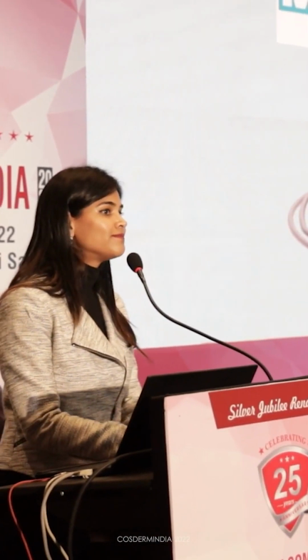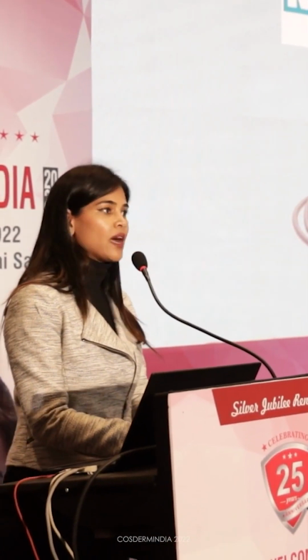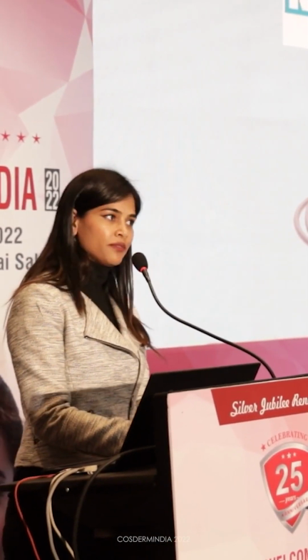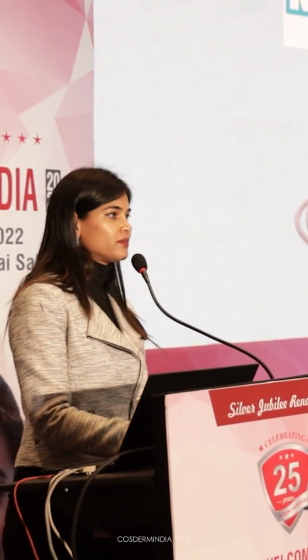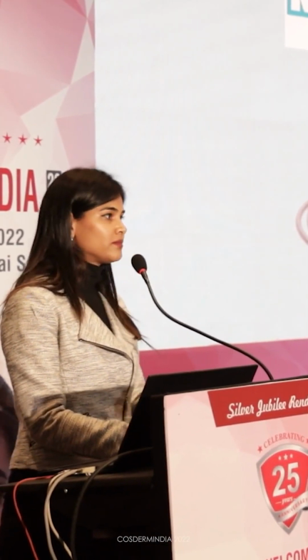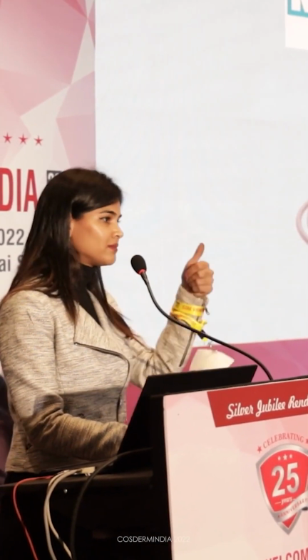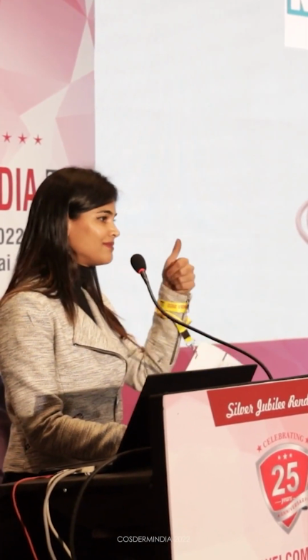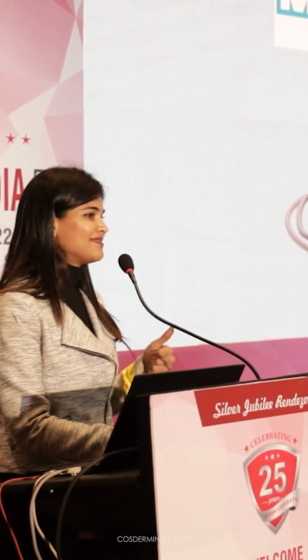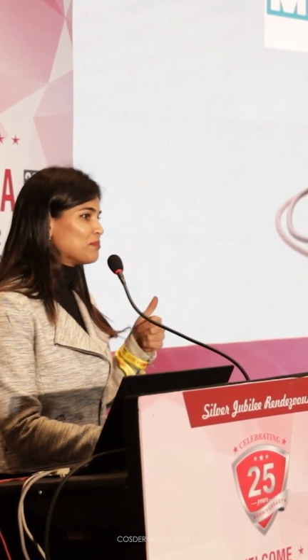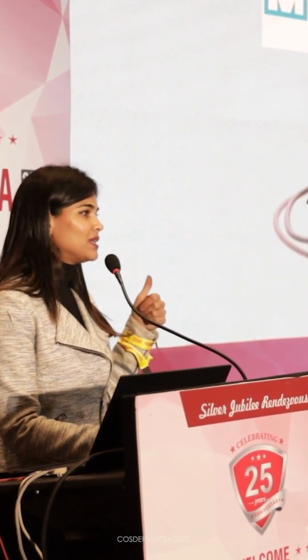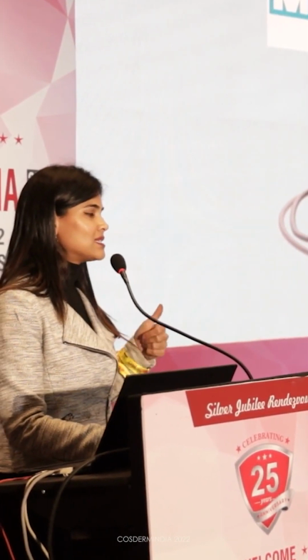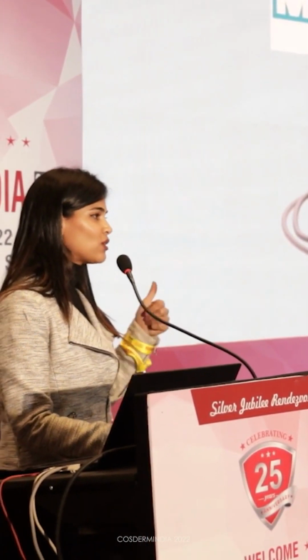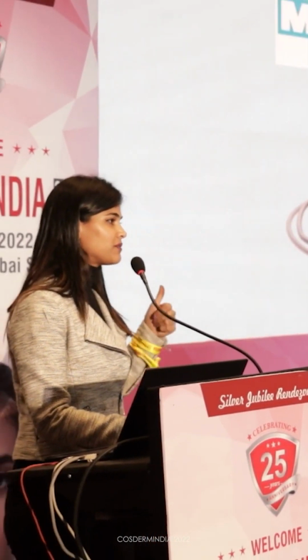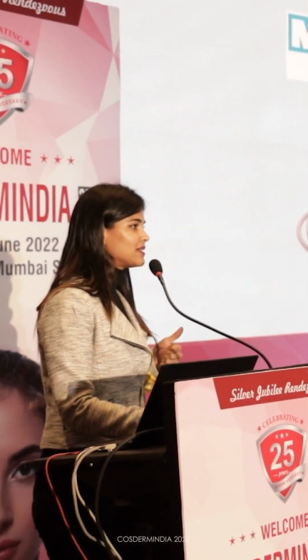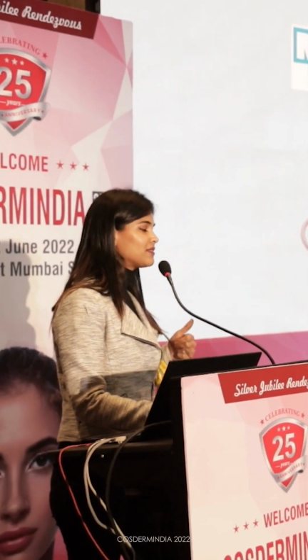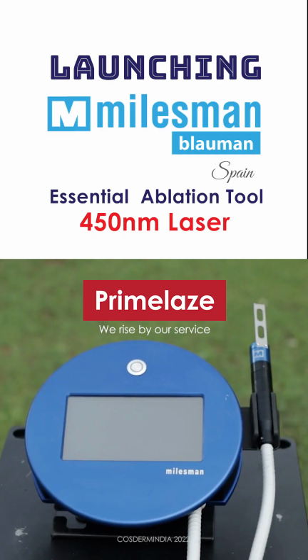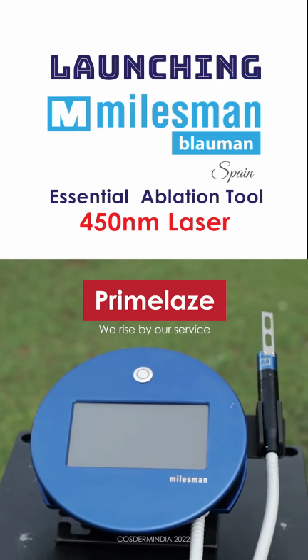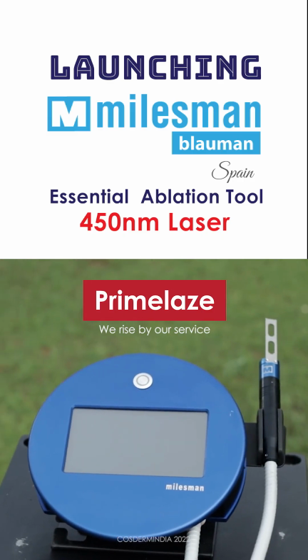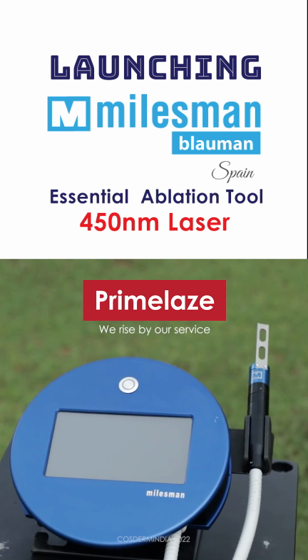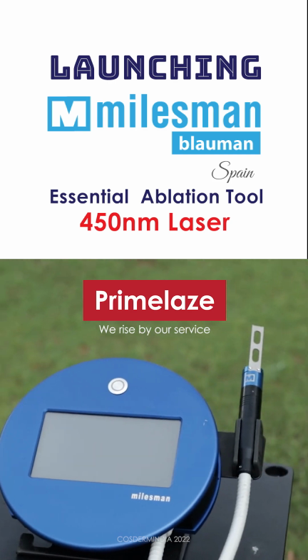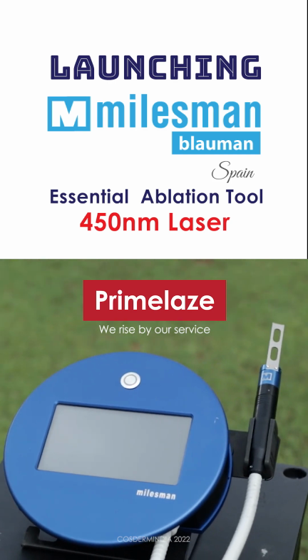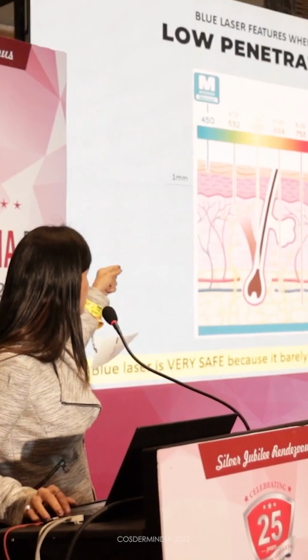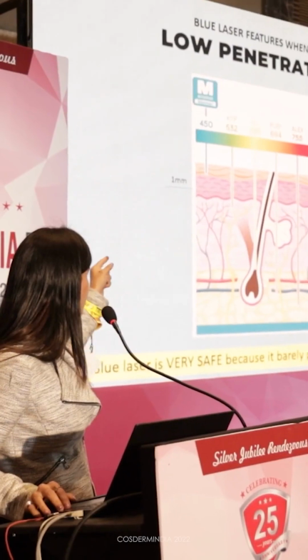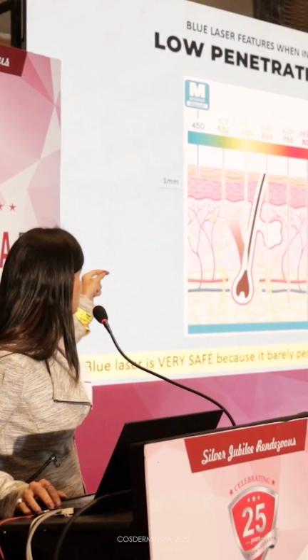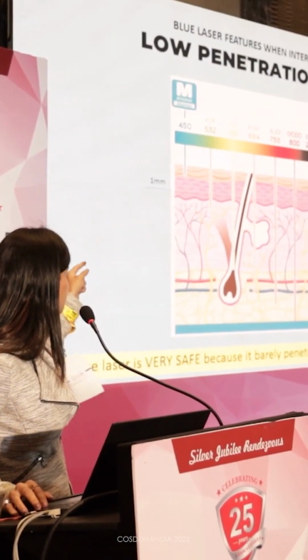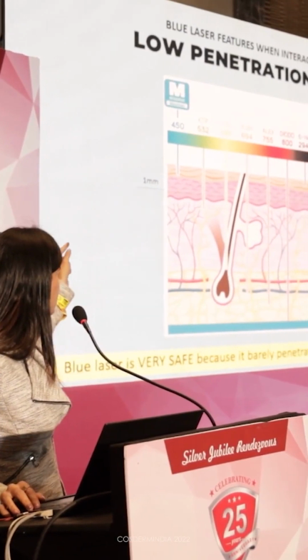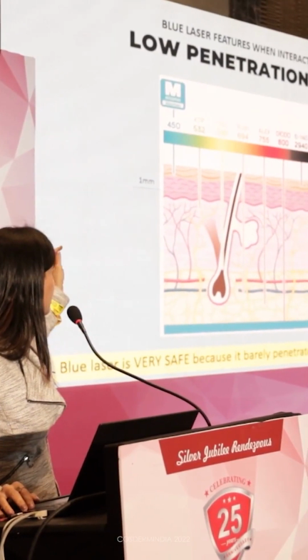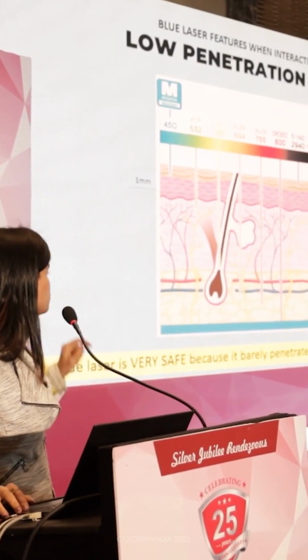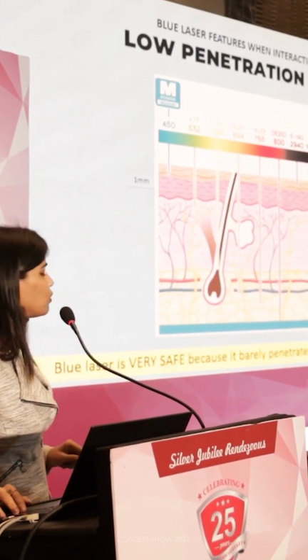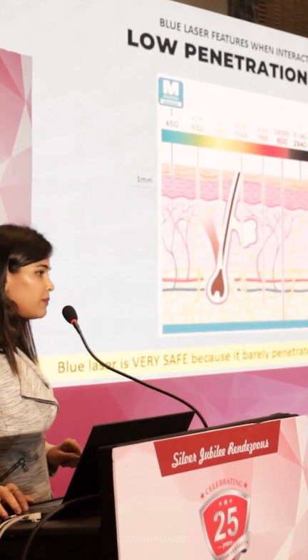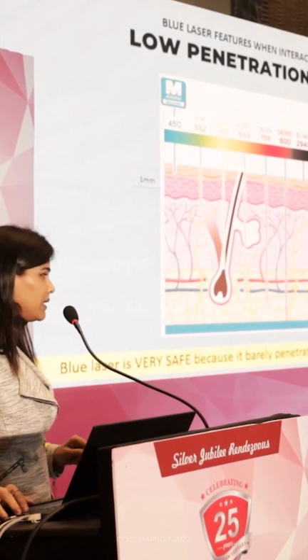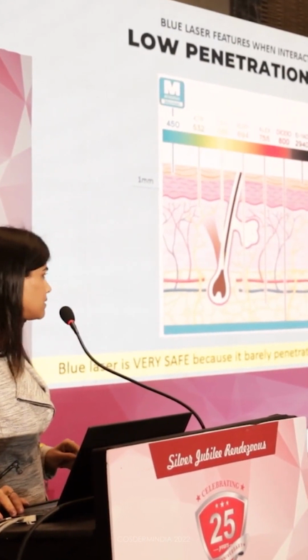It's simple, easy, cost effective, because the penetration is only up to 1 millimetre.